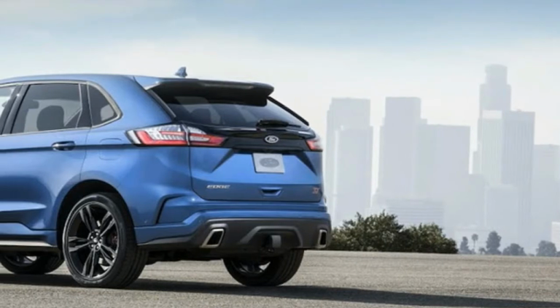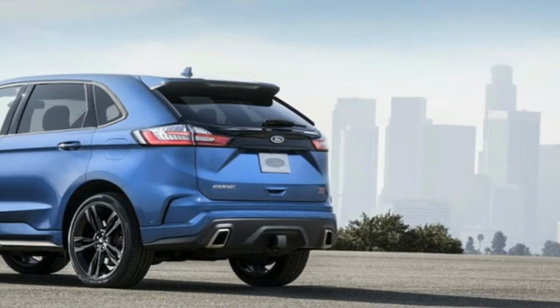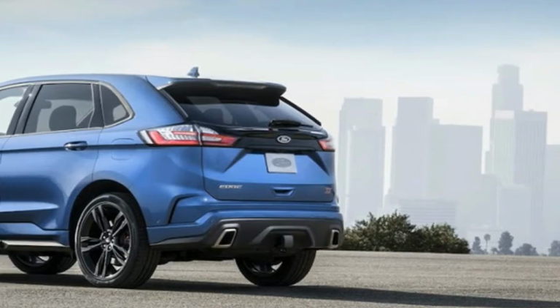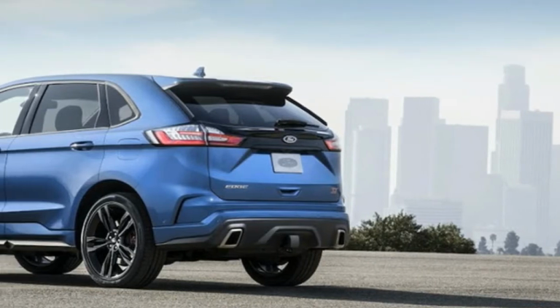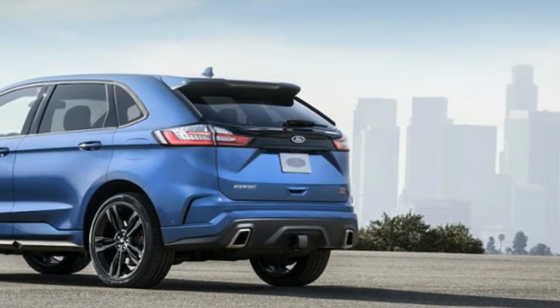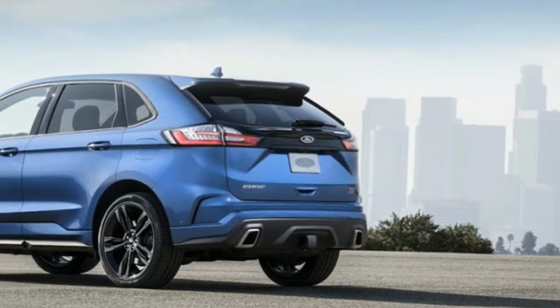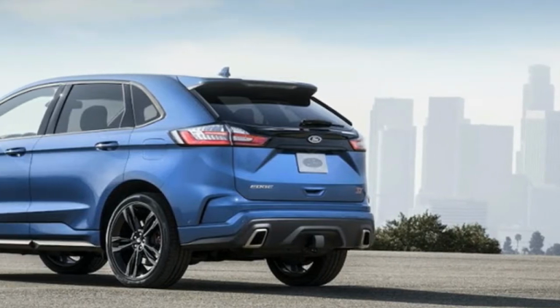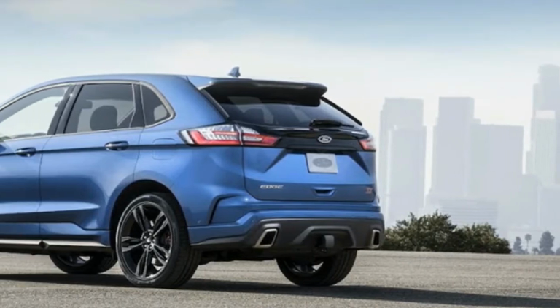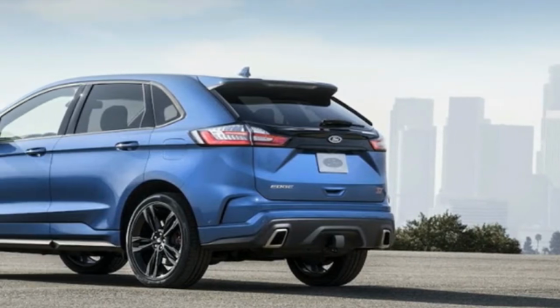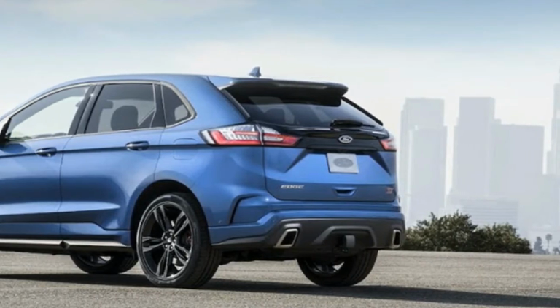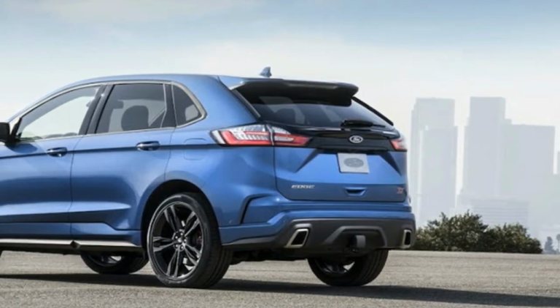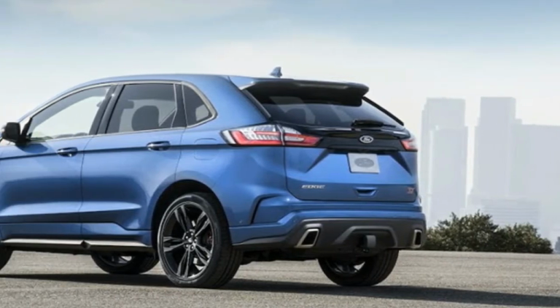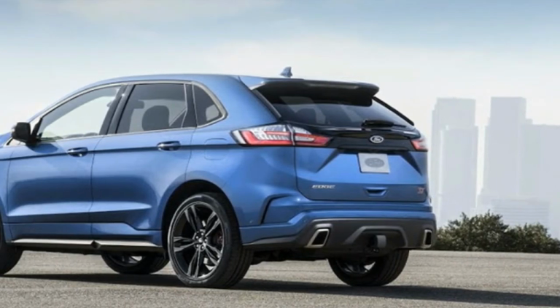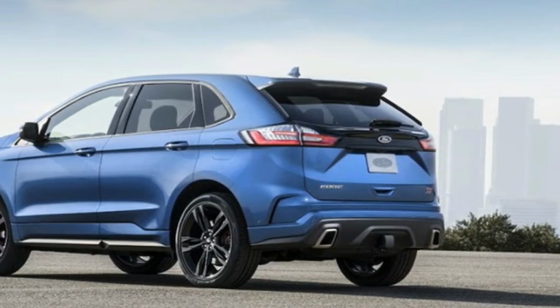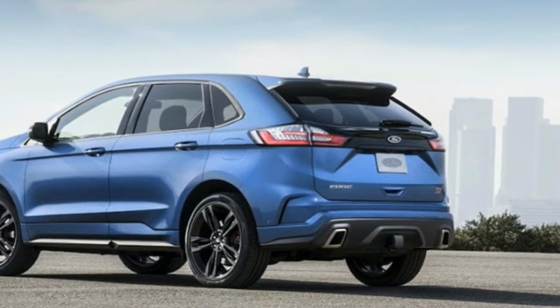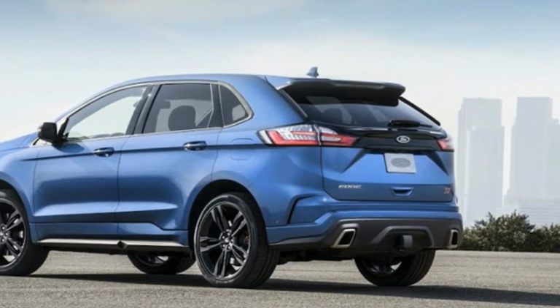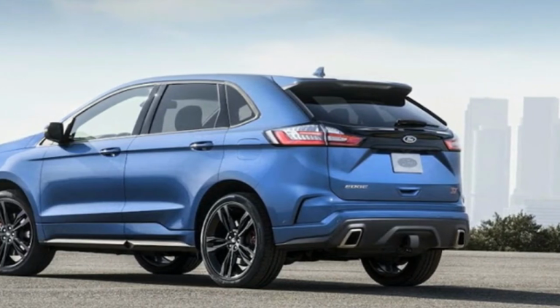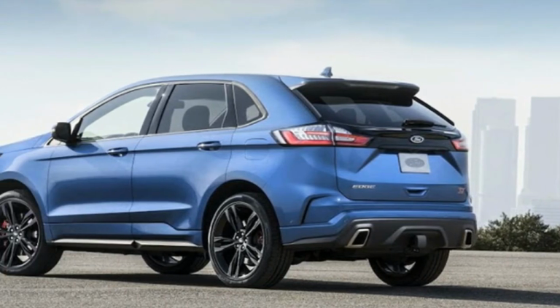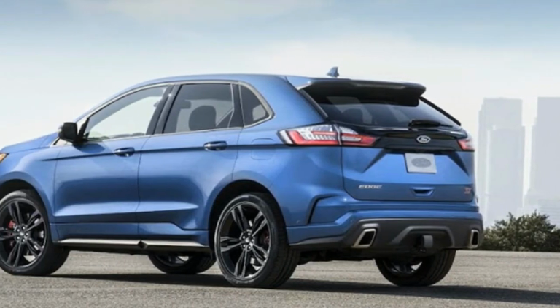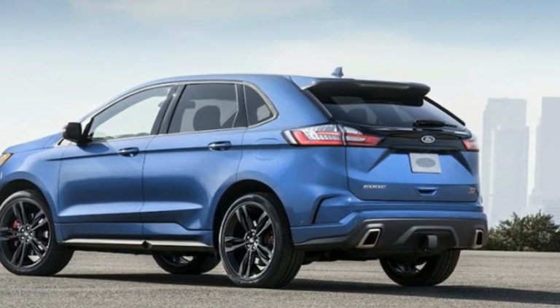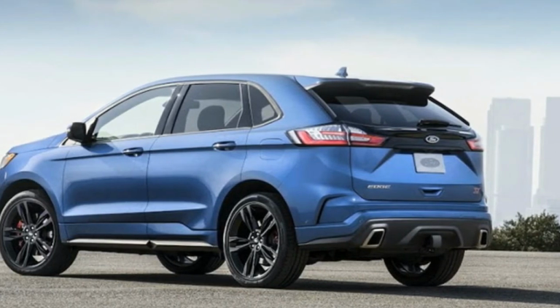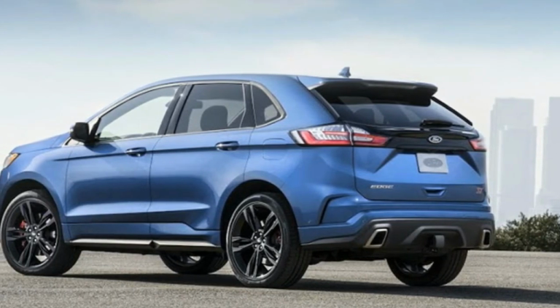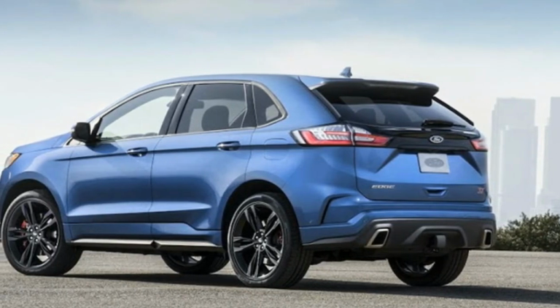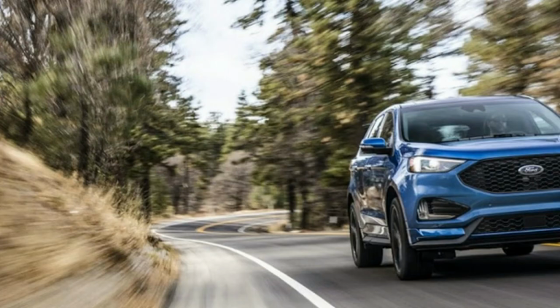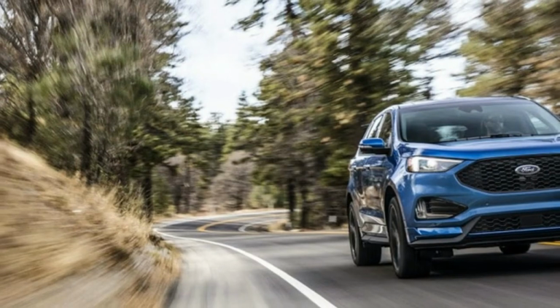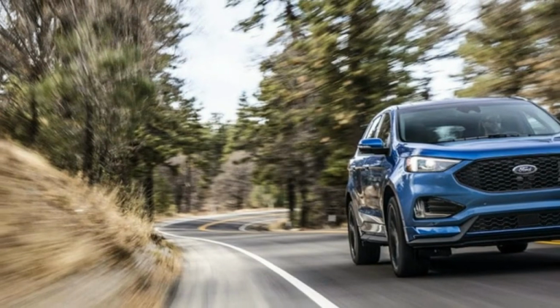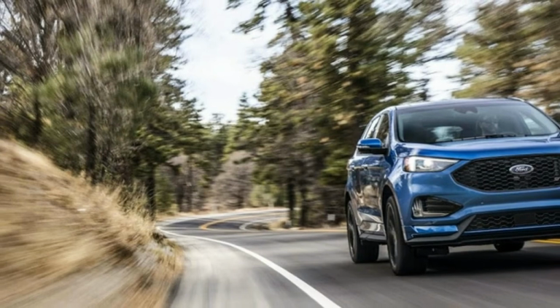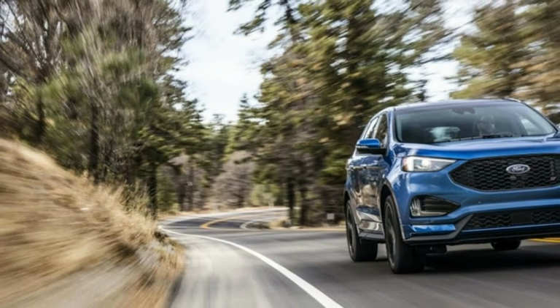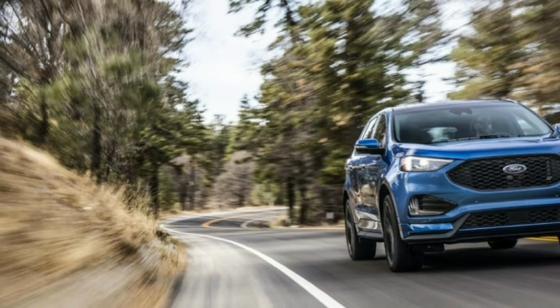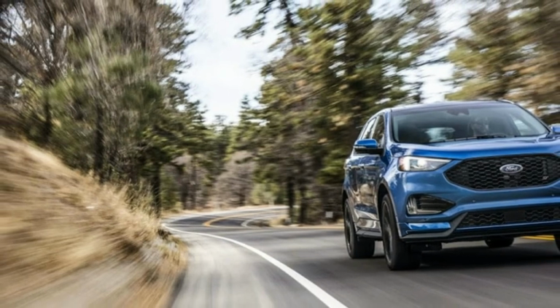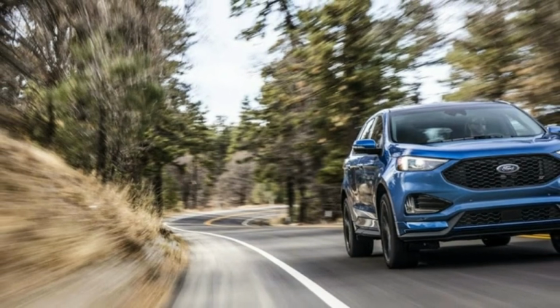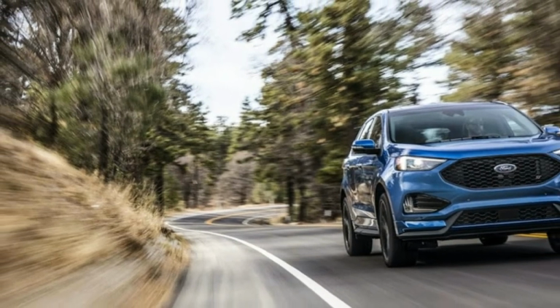Expect the Edge ST next week at the Detroit Auto Show, and in Ford showrooms by summer.